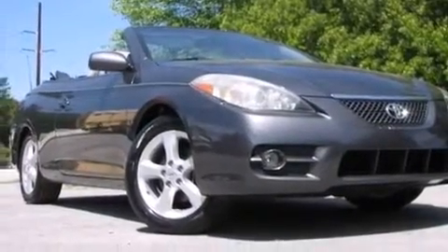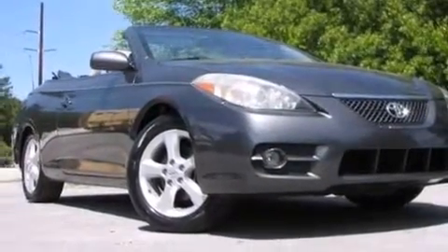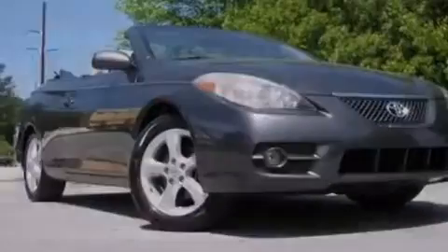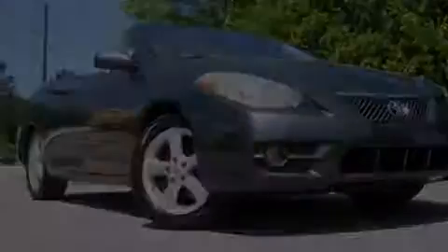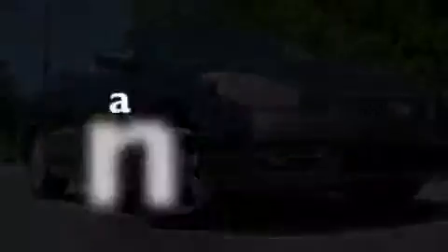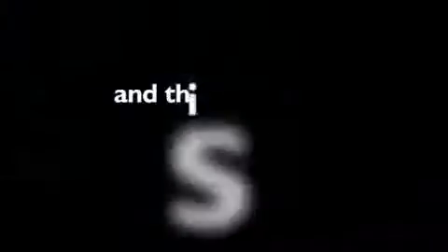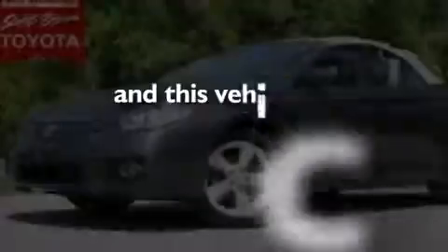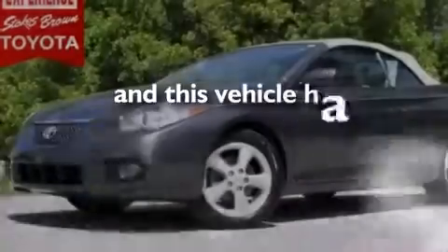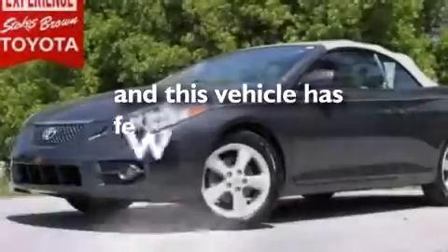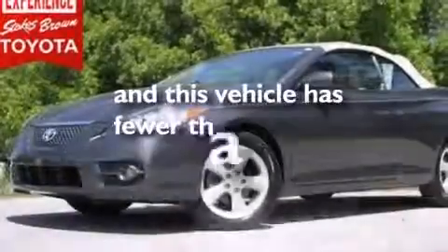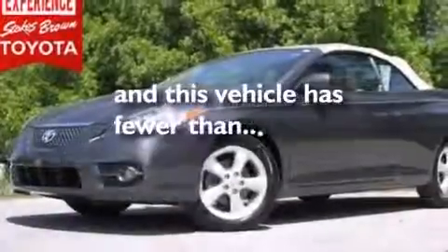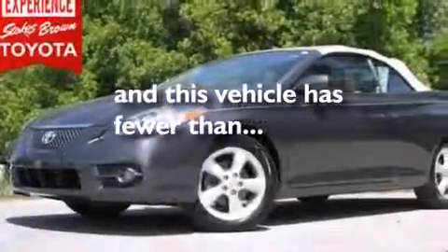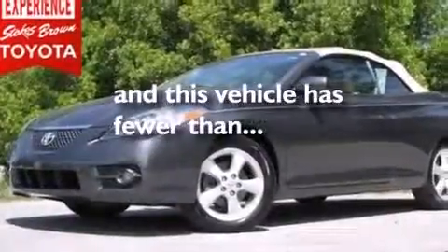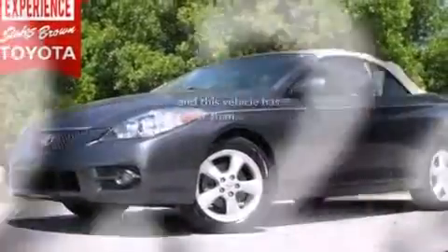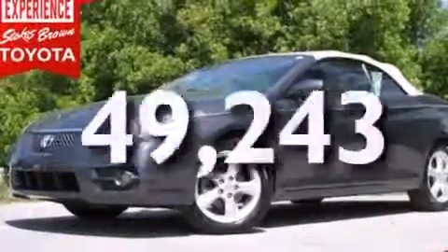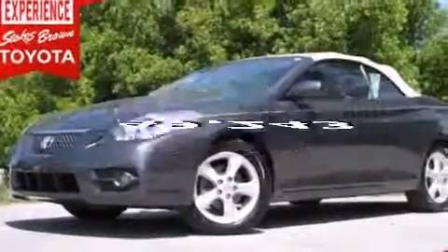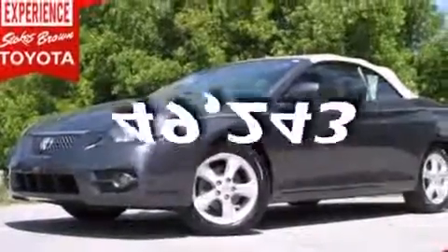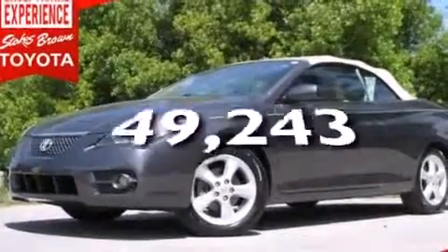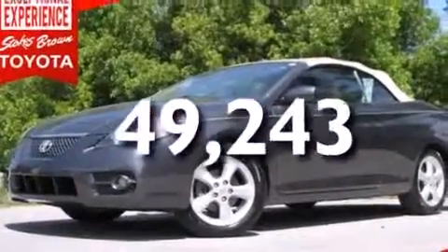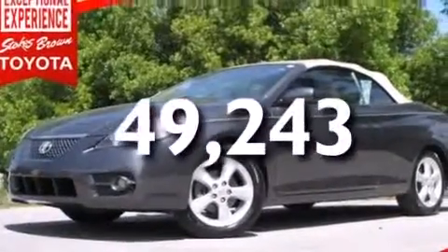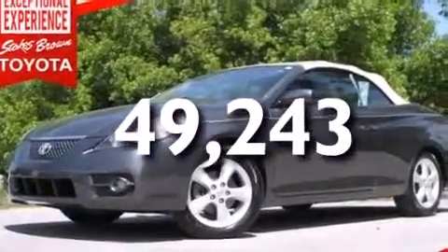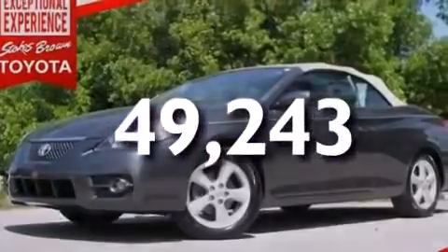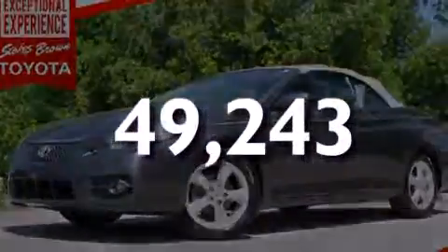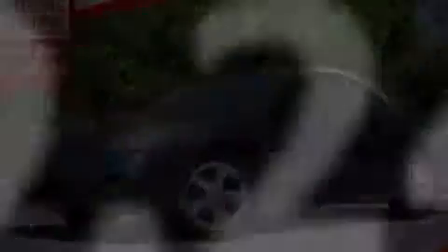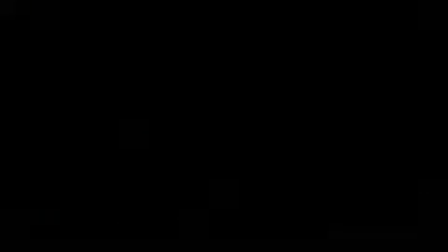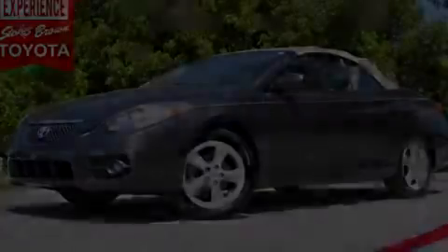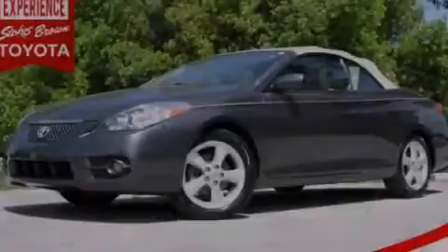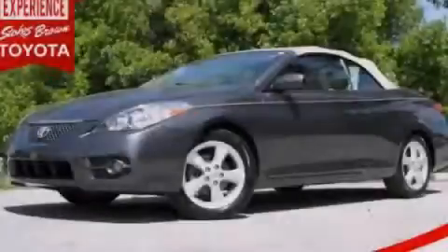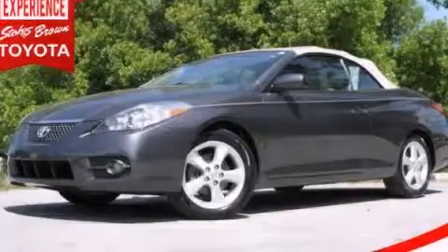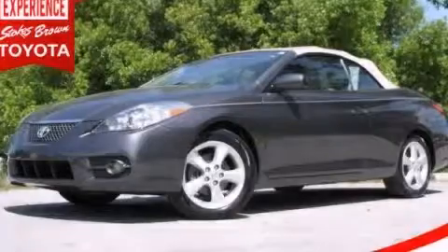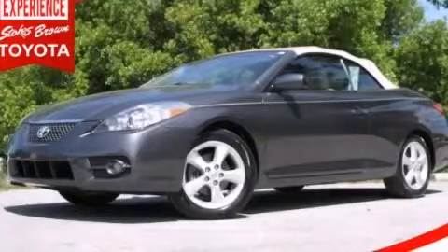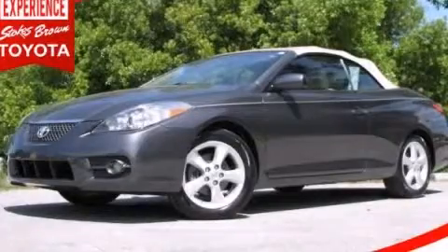This vehicle has less than 50,000 miles. Call now to find out how you can own this breathtaking vehicle.